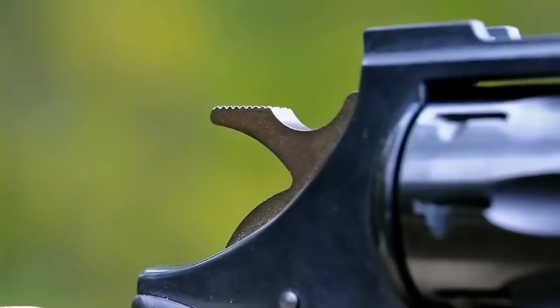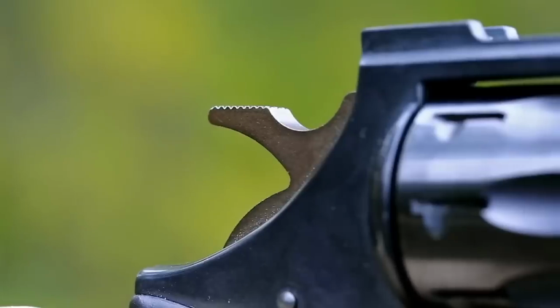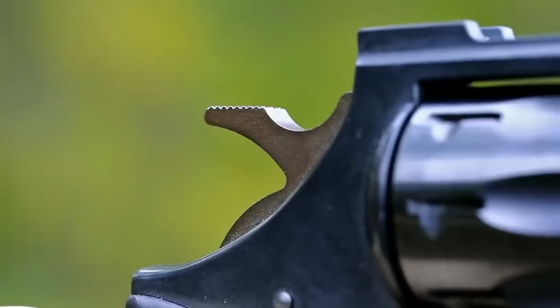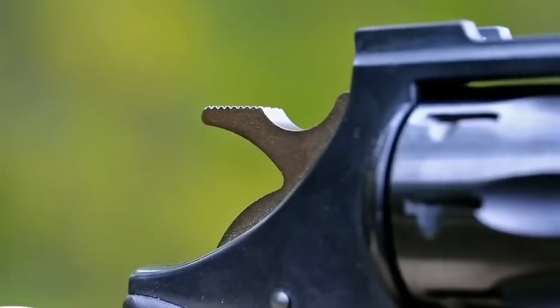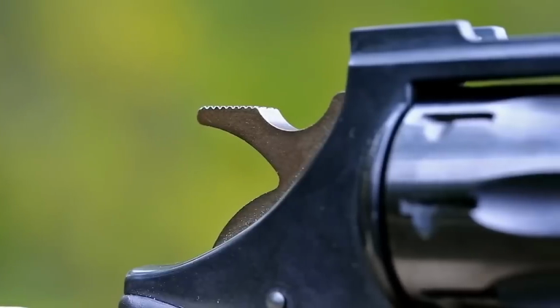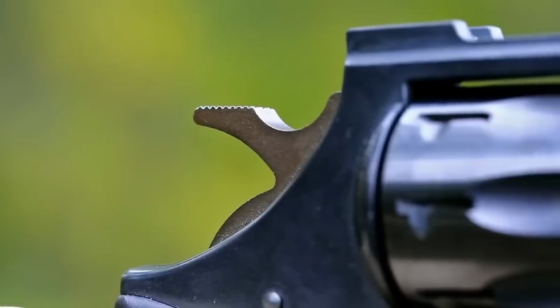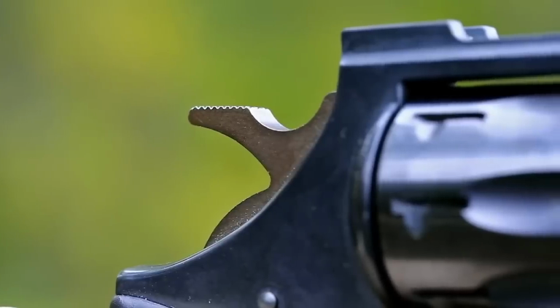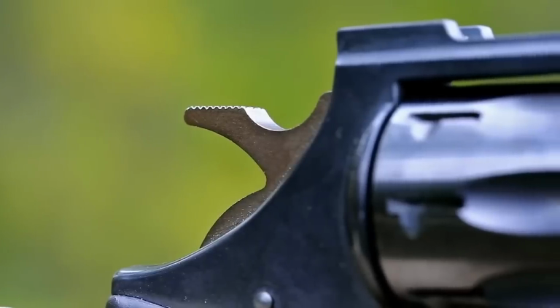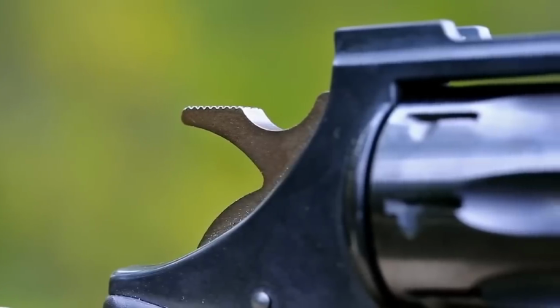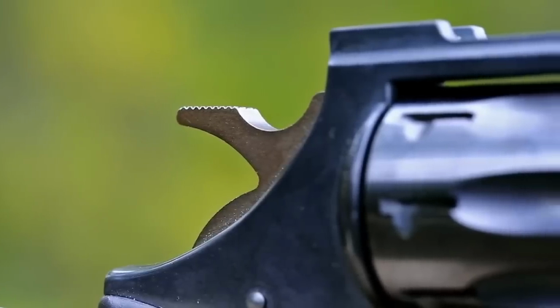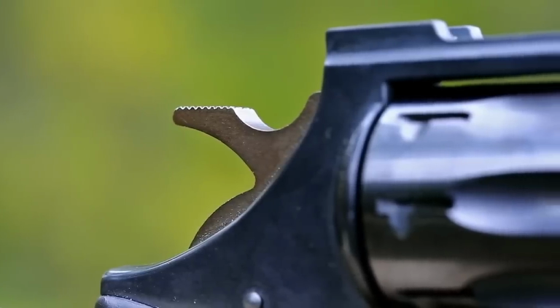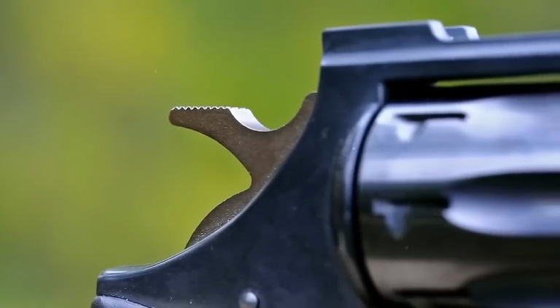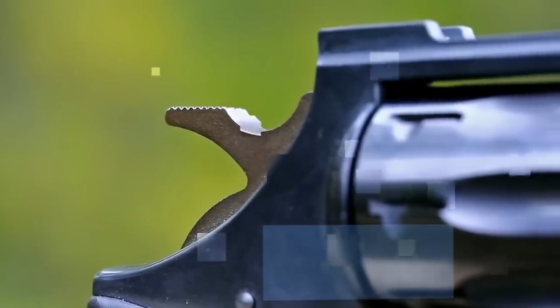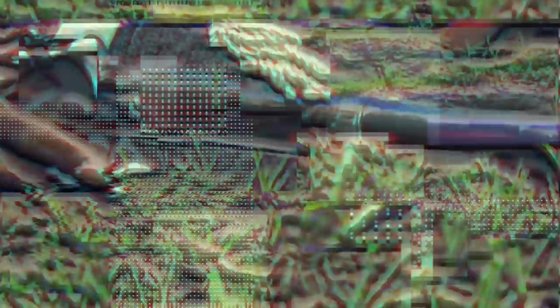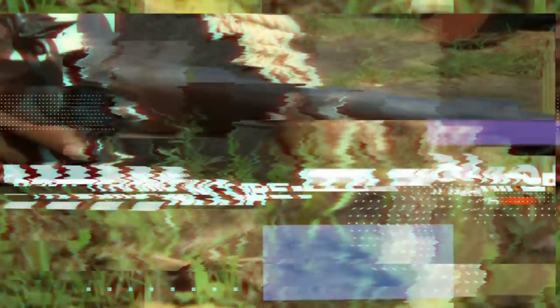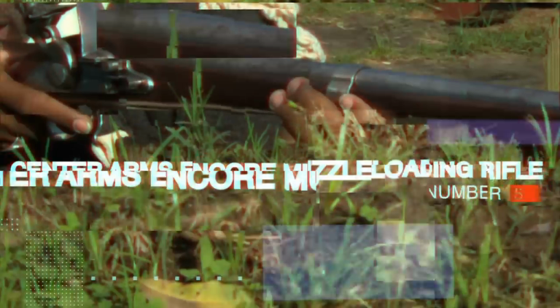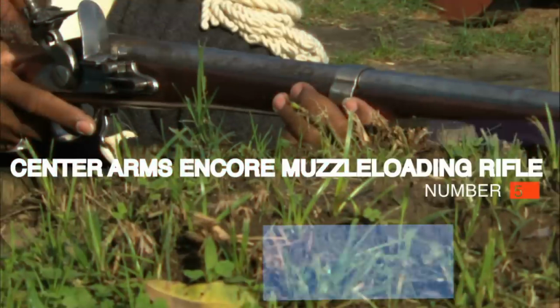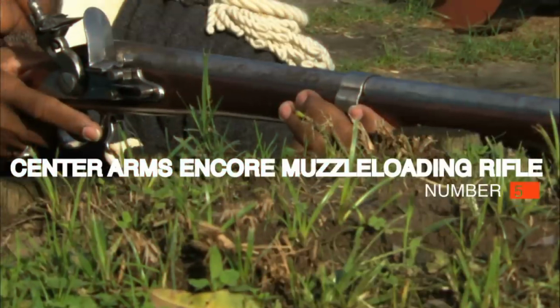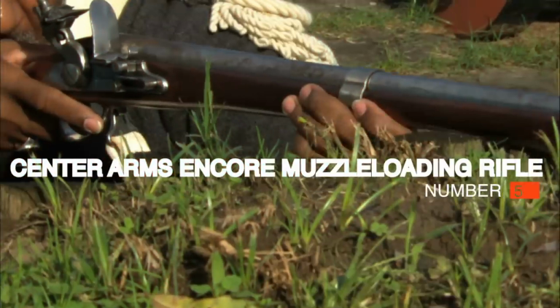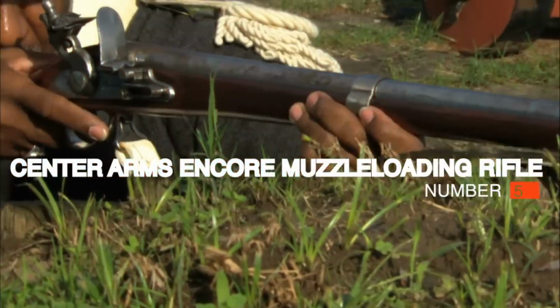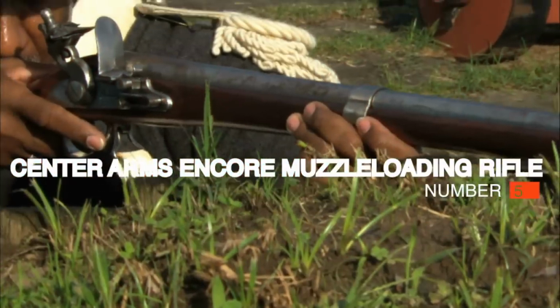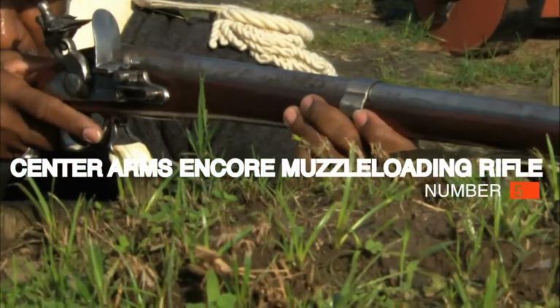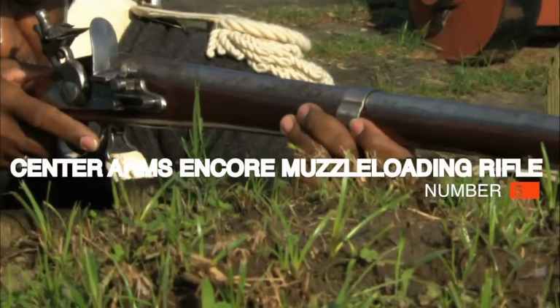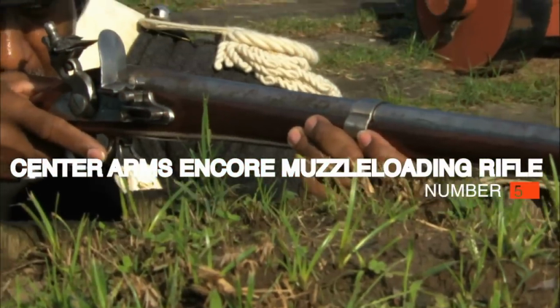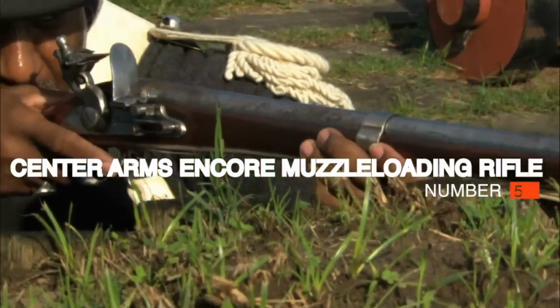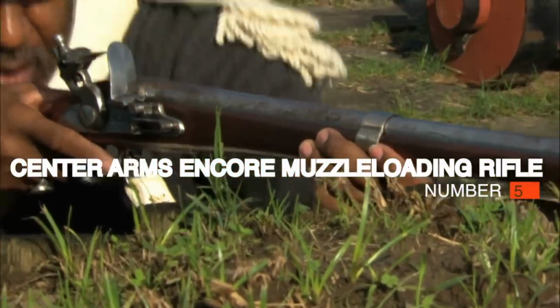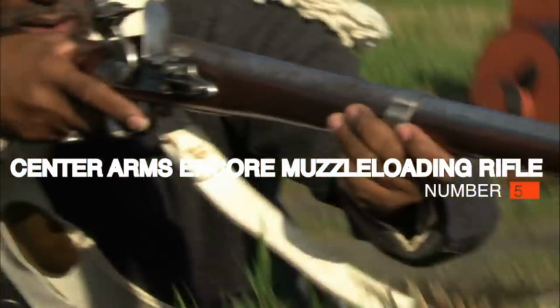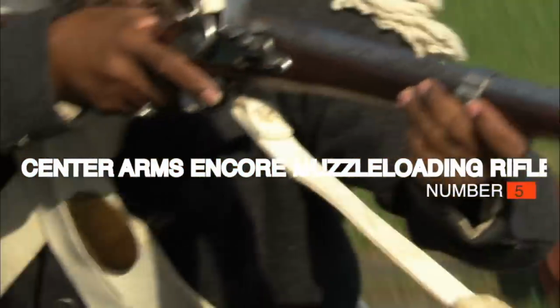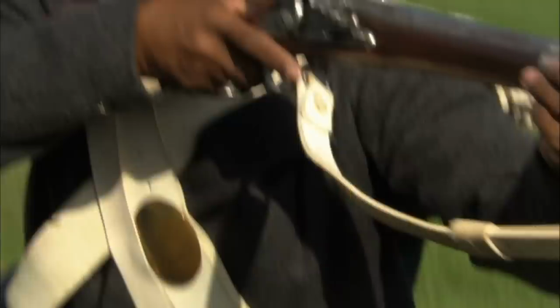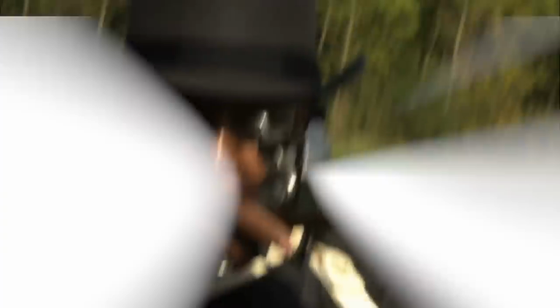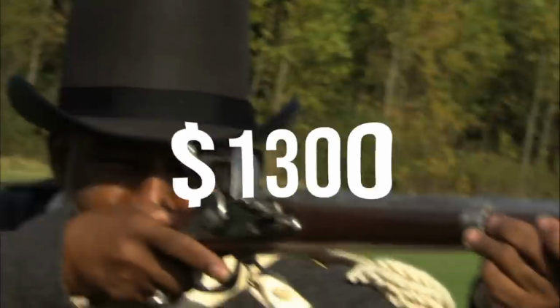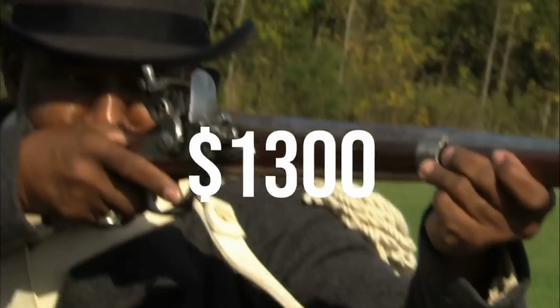Let's take a look at some popular guns that might just get banned. Number 5: Thompson Center Arms Encore Muzzle Loading Rifle, $1,300.